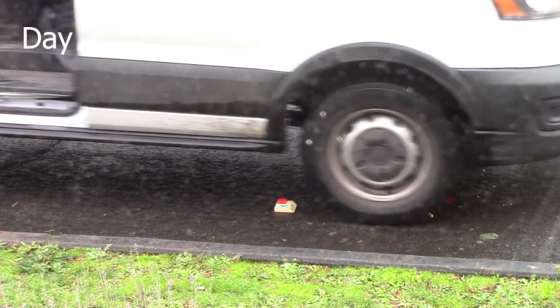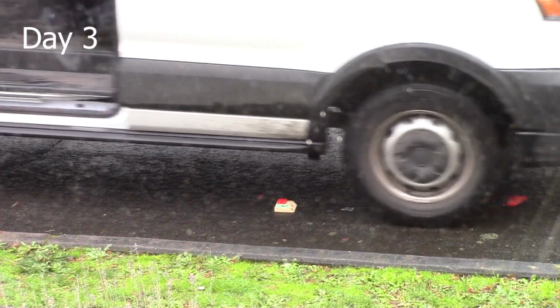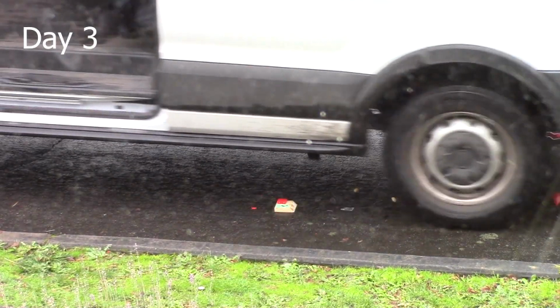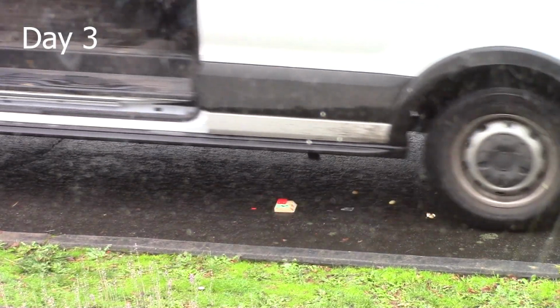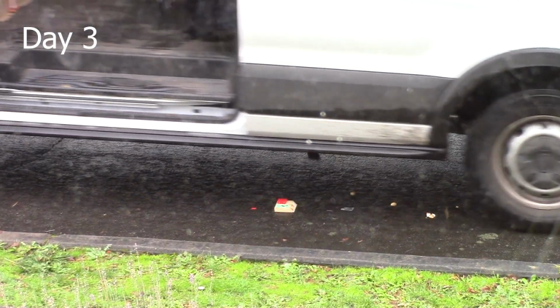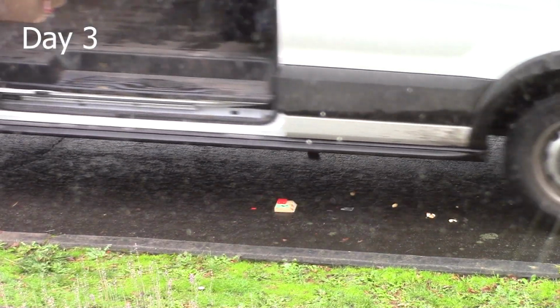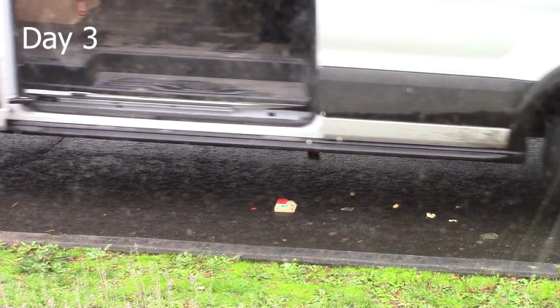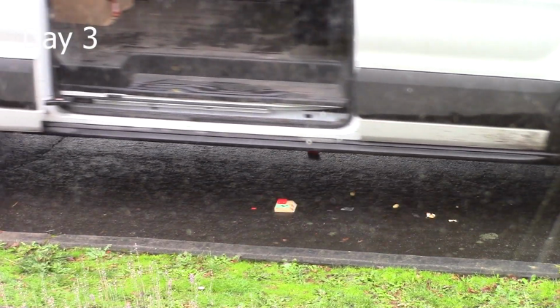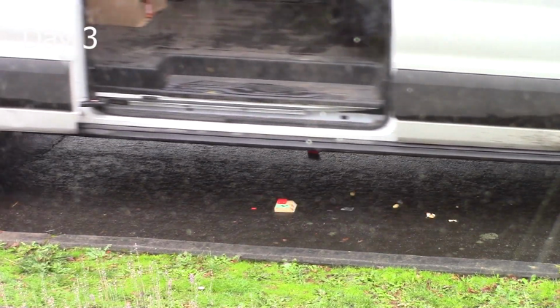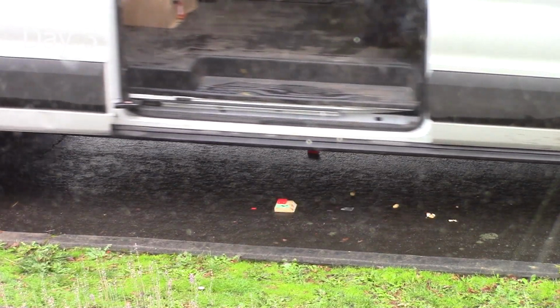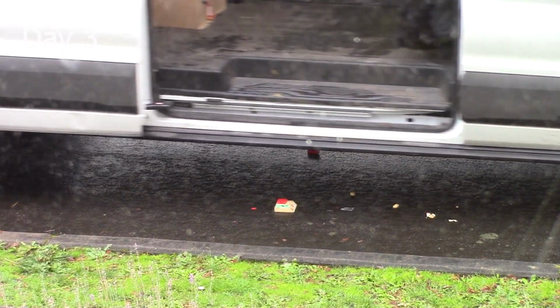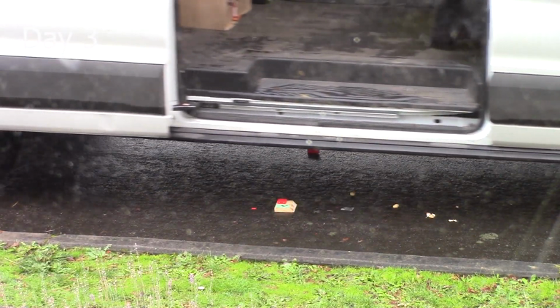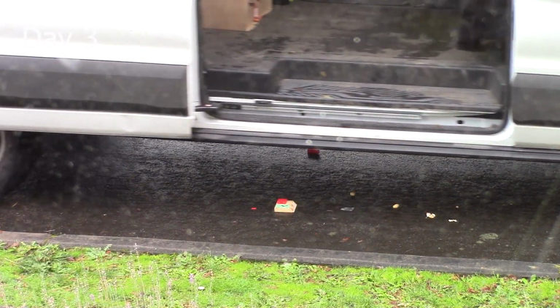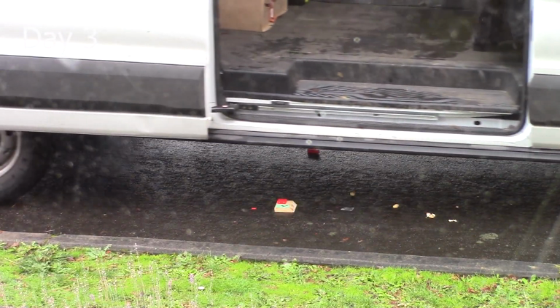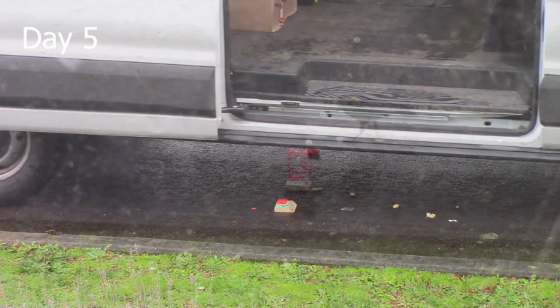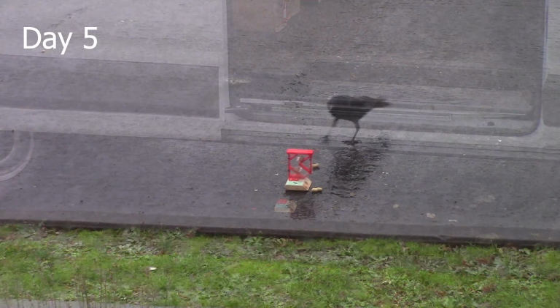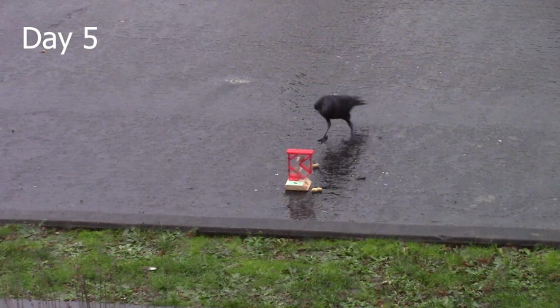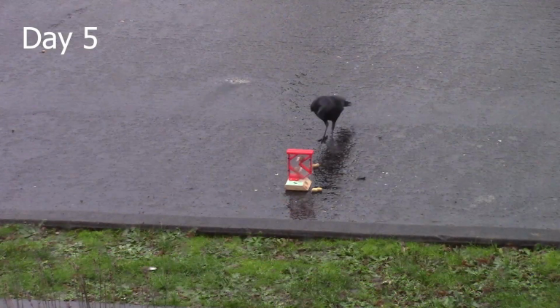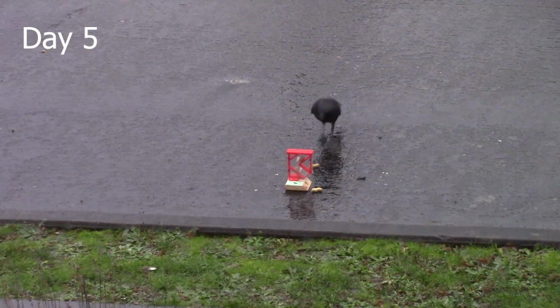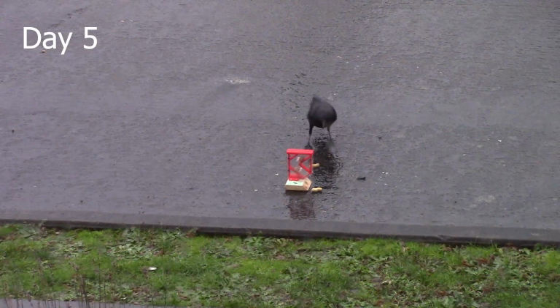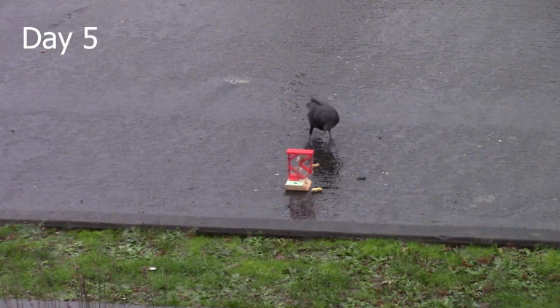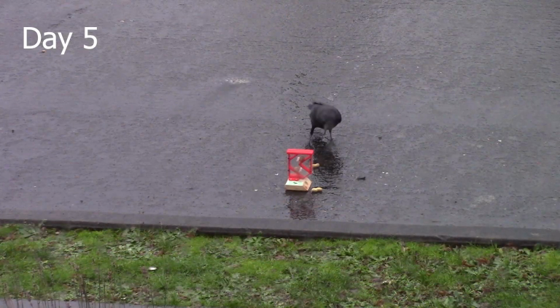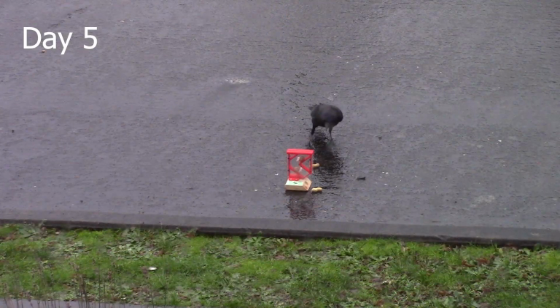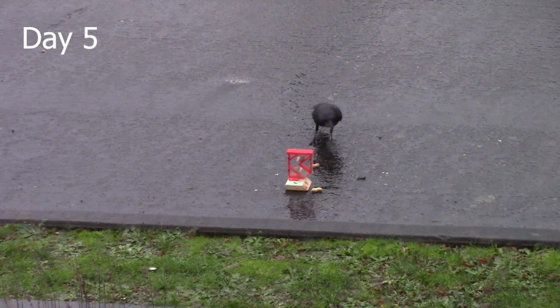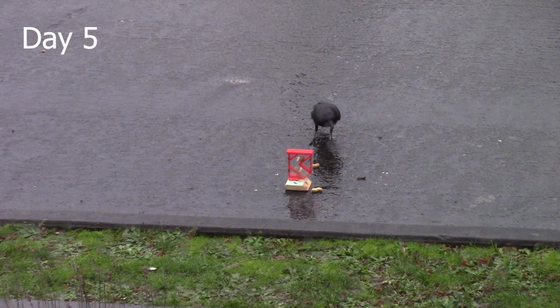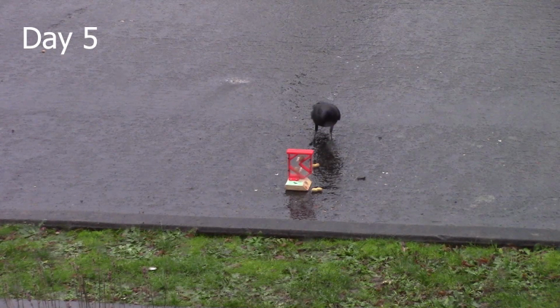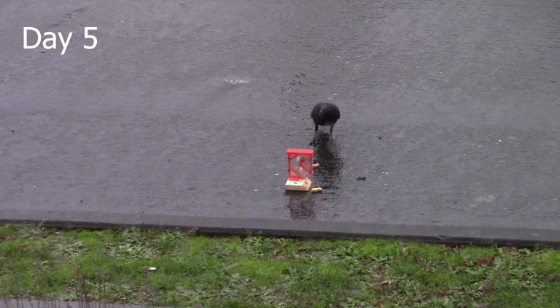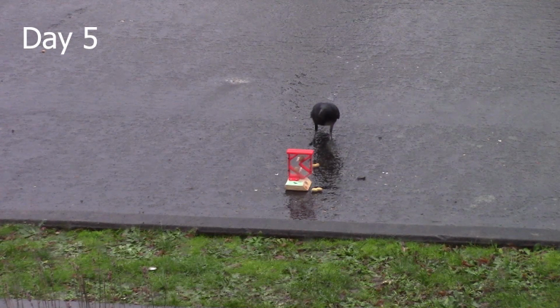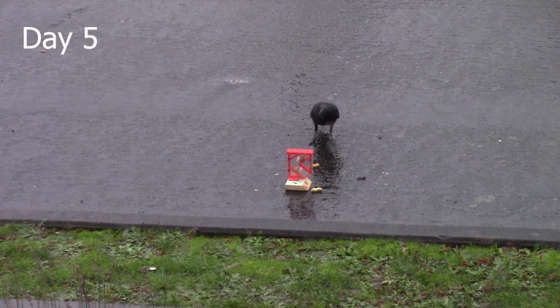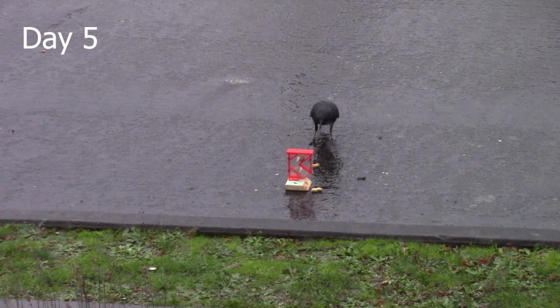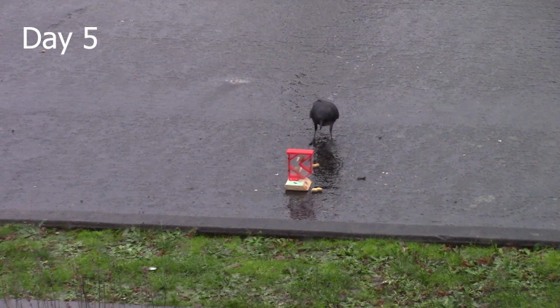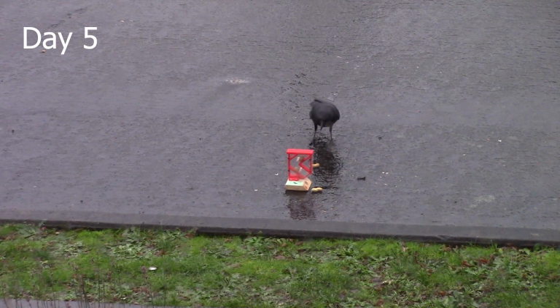Thanks, Amazon. So I rebuilt it and placed it back out there.